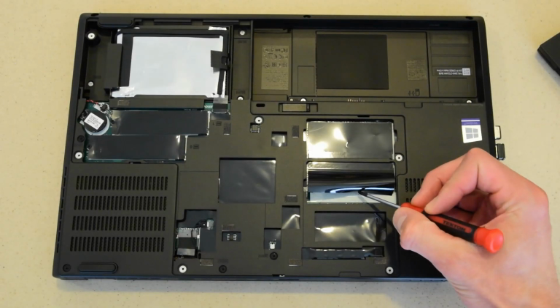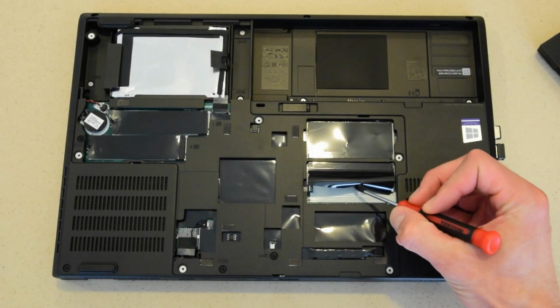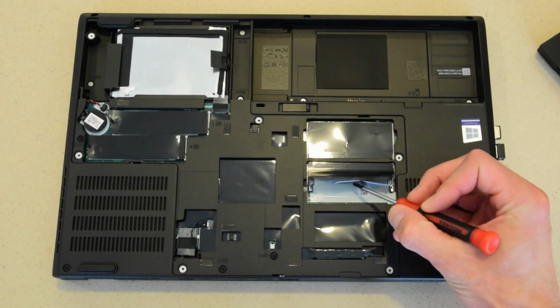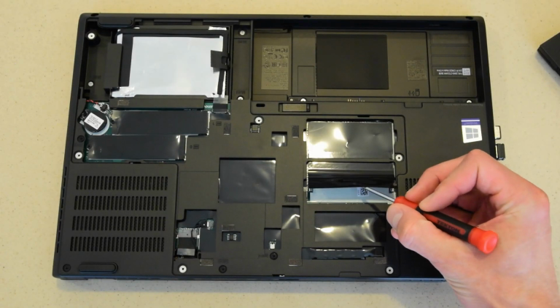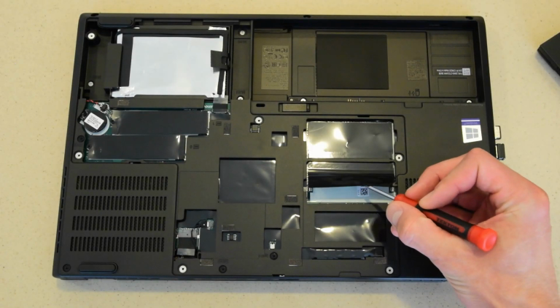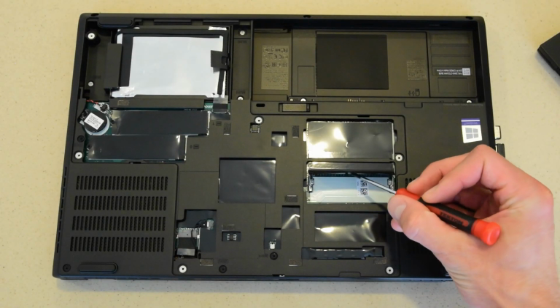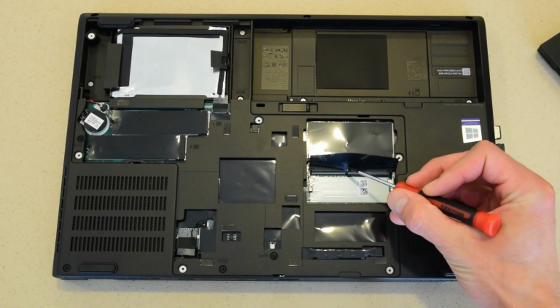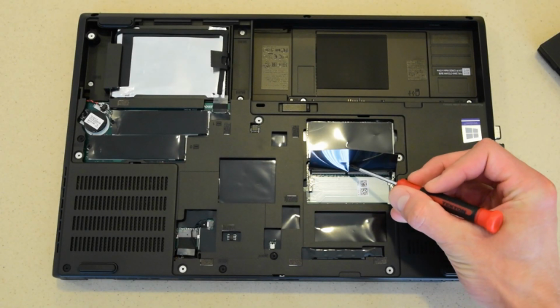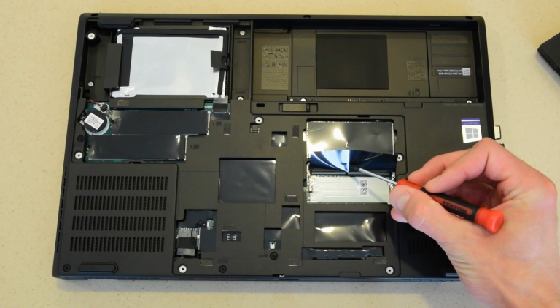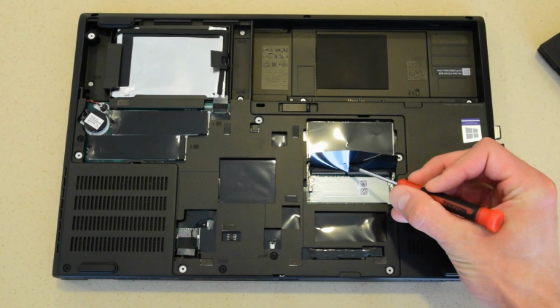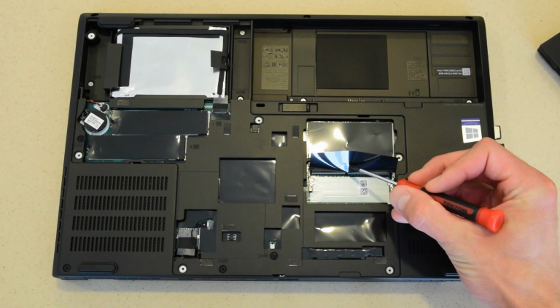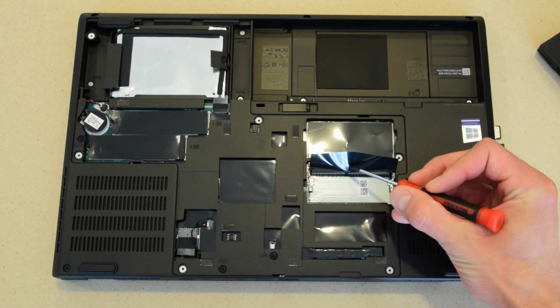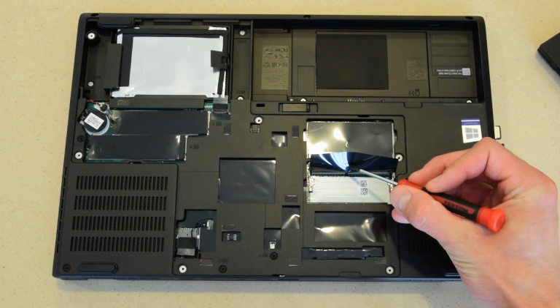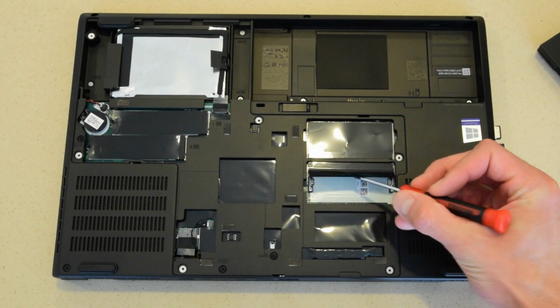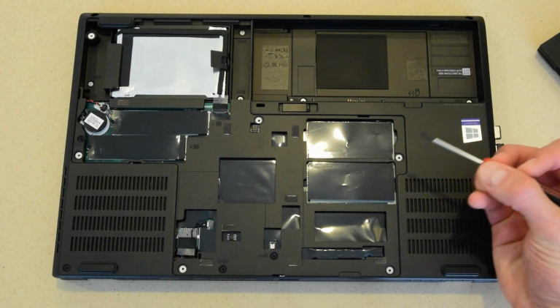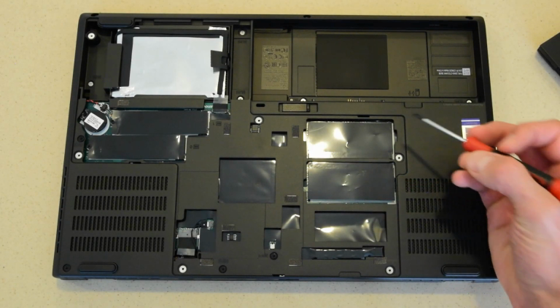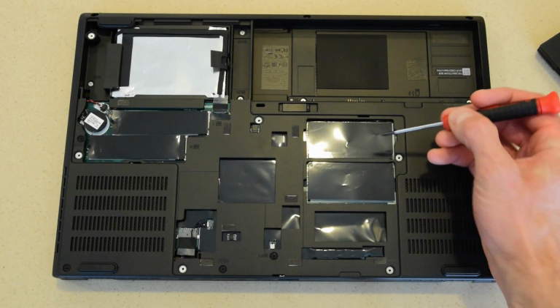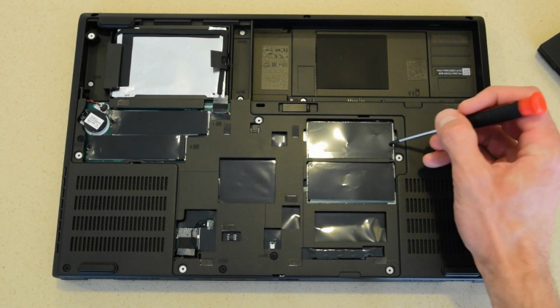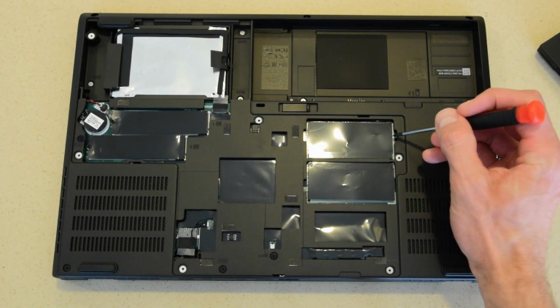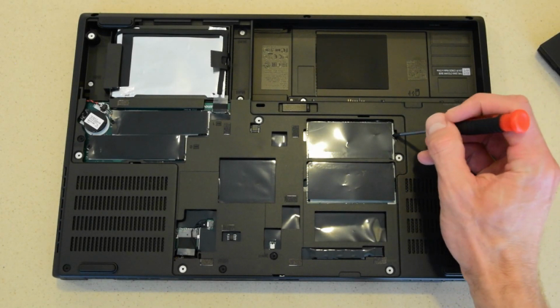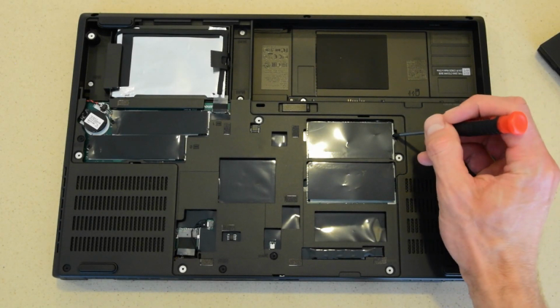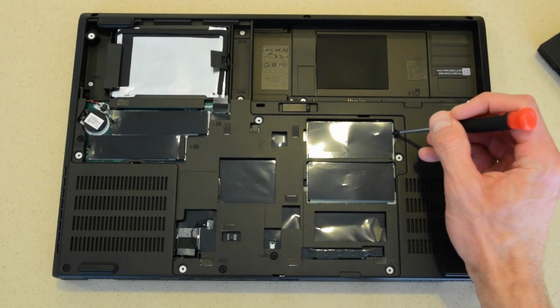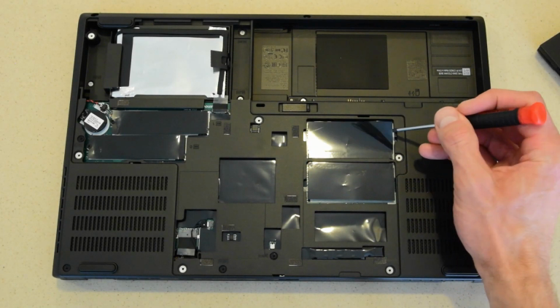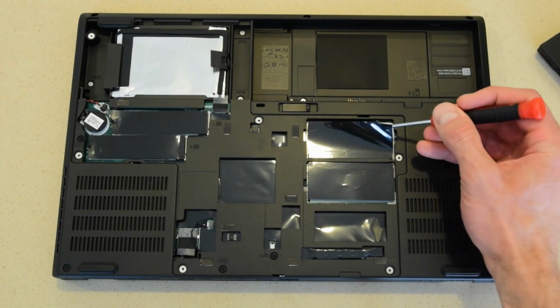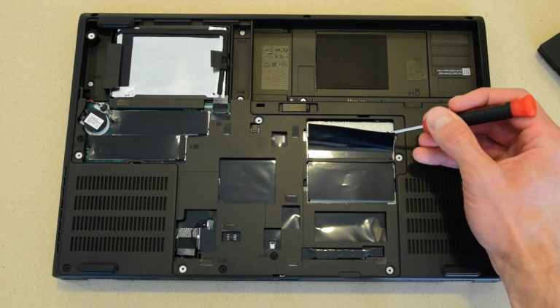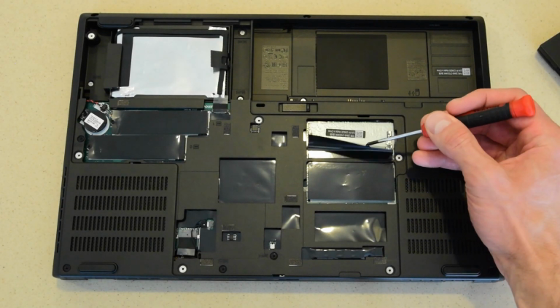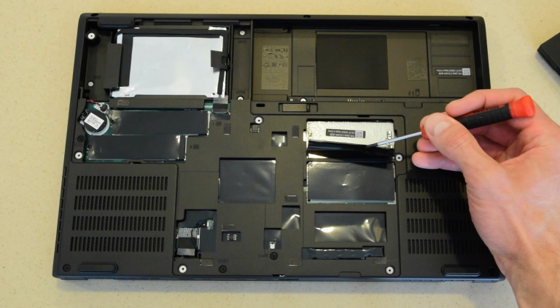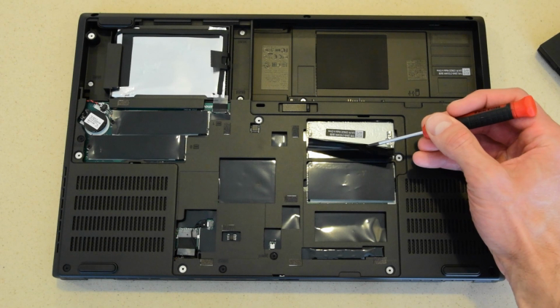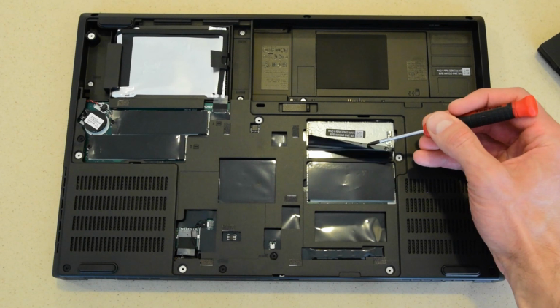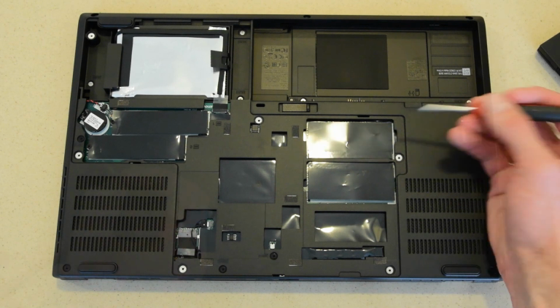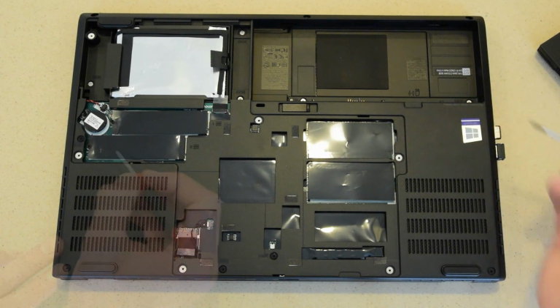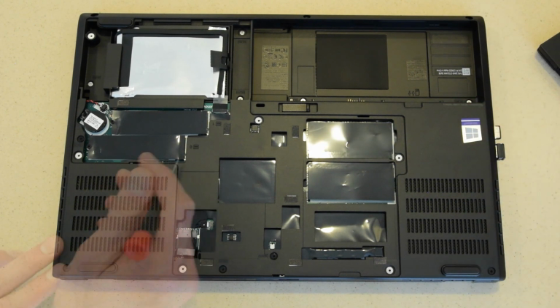All of the locations have a protective sheet over them, but they can be pulled back easily to expose the connector.